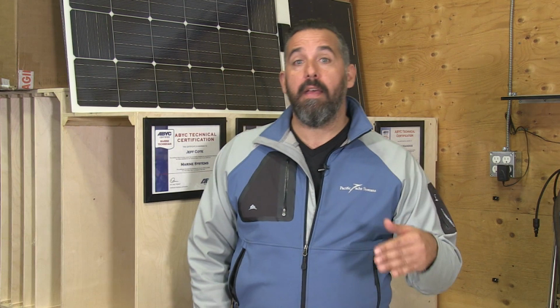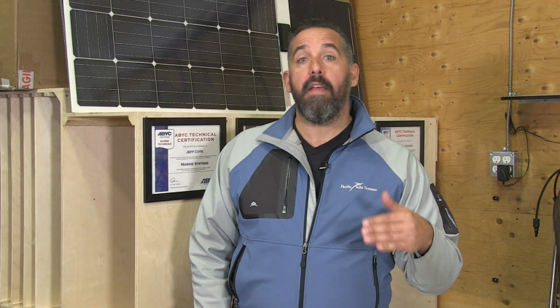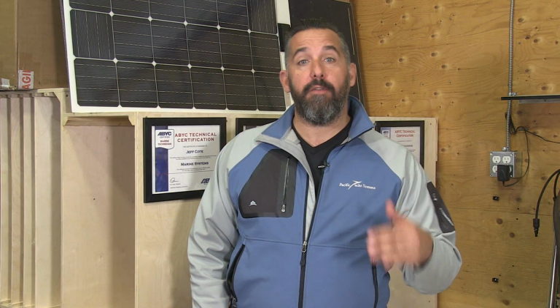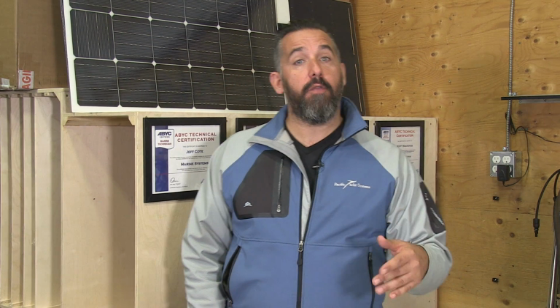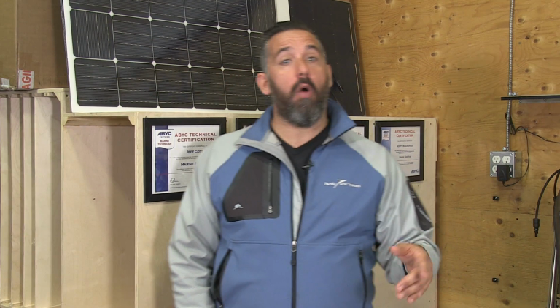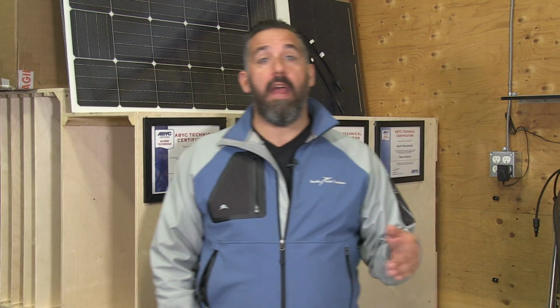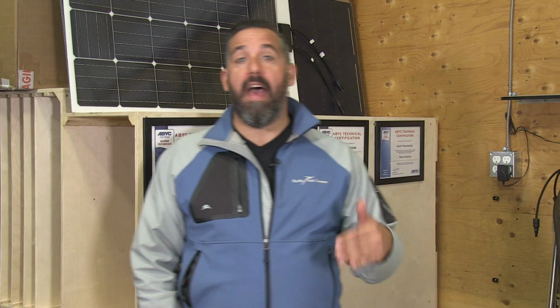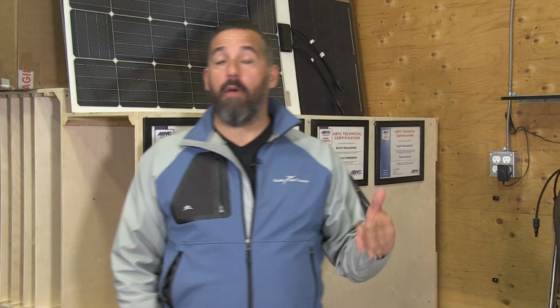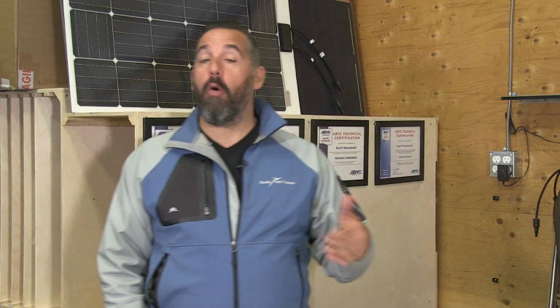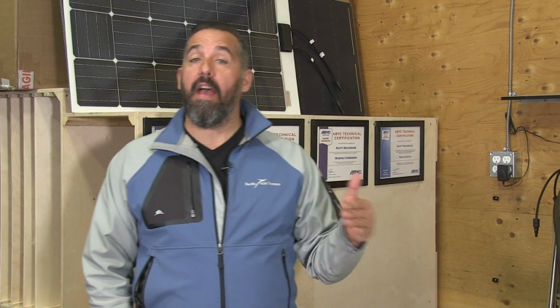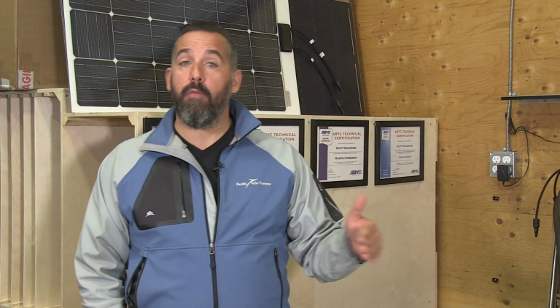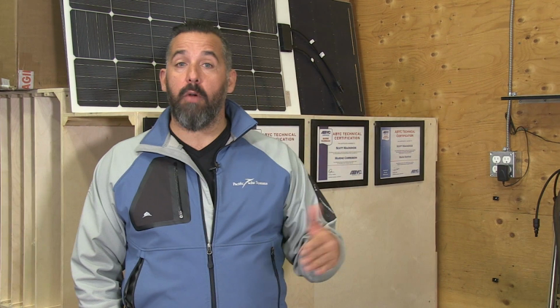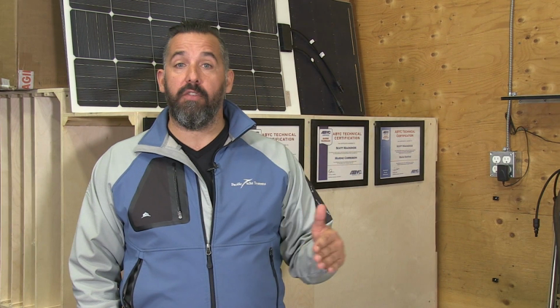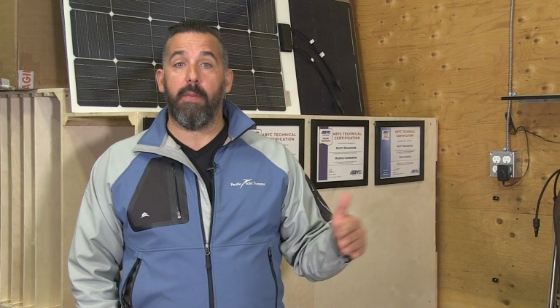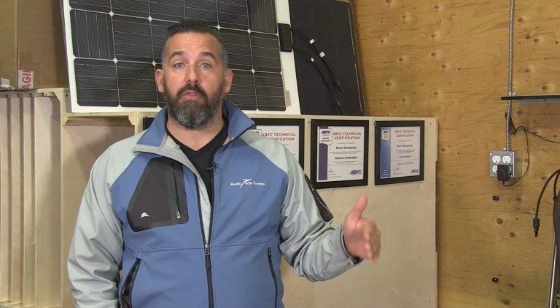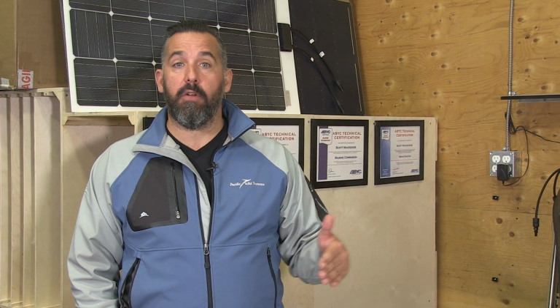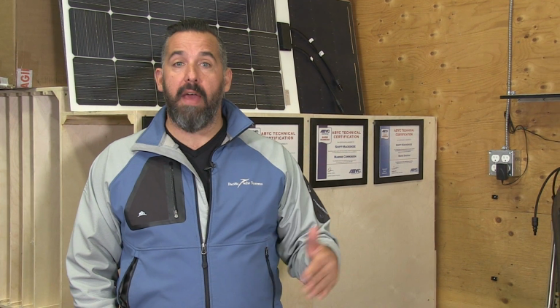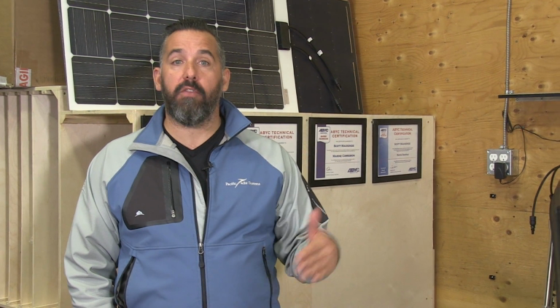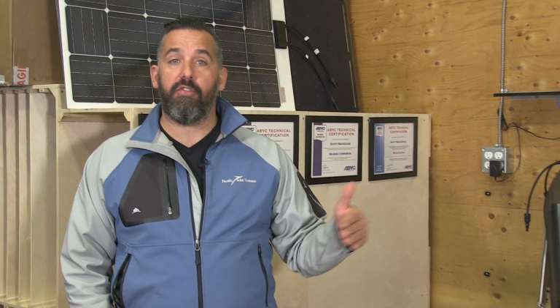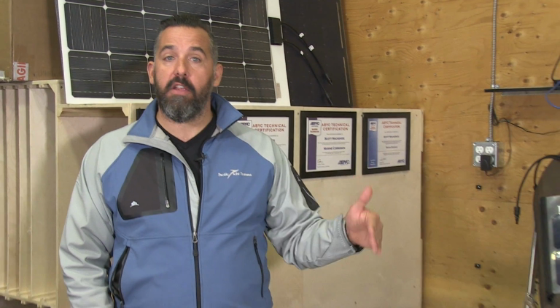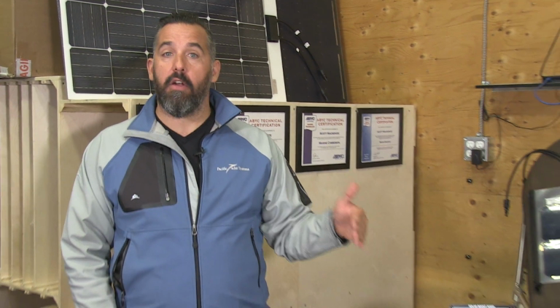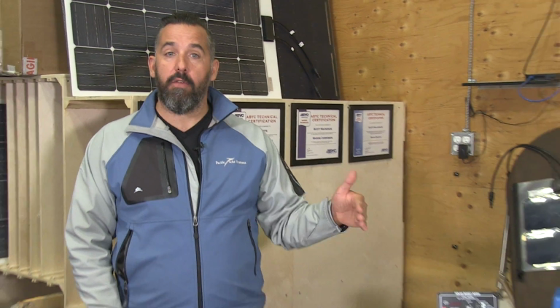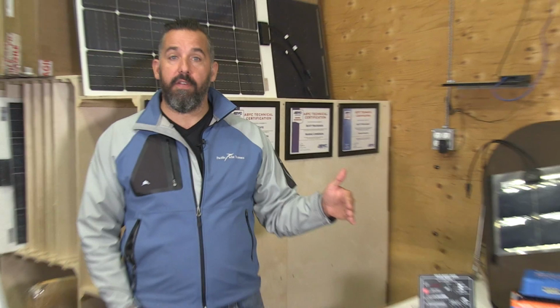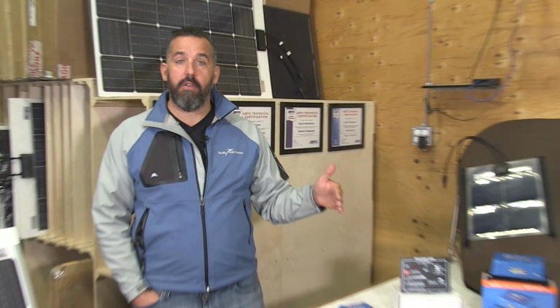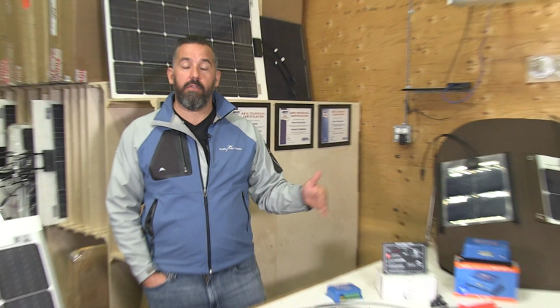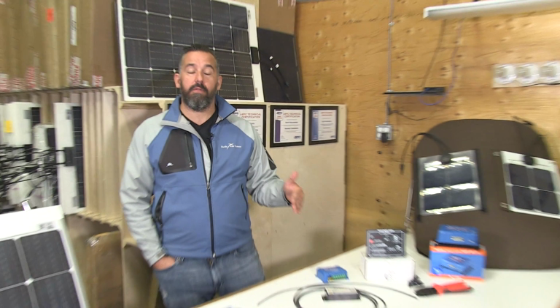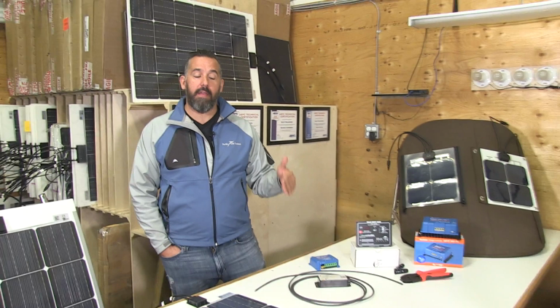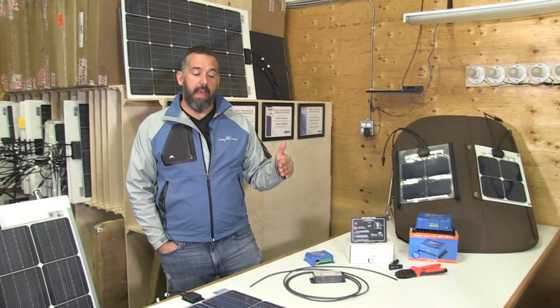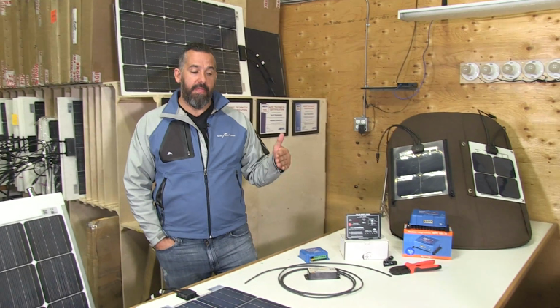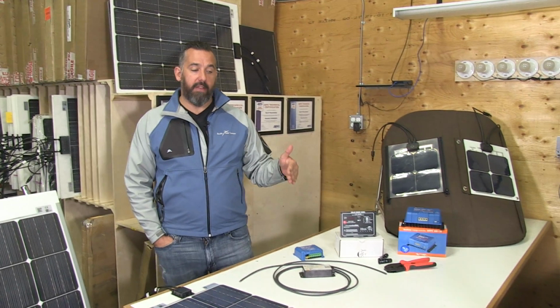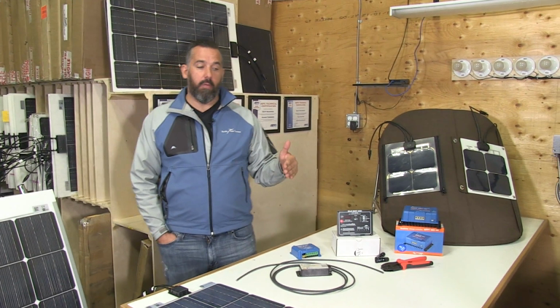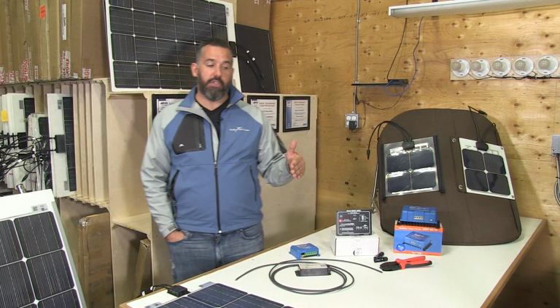If you want to have more questions about solar panels answered, see our other videos, and thanks for watching.